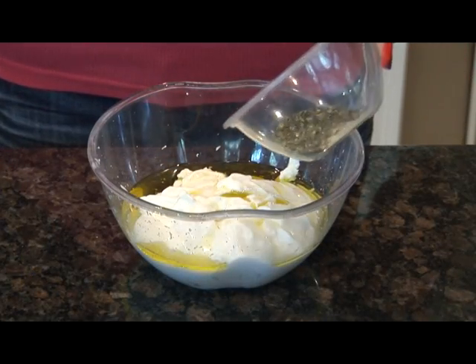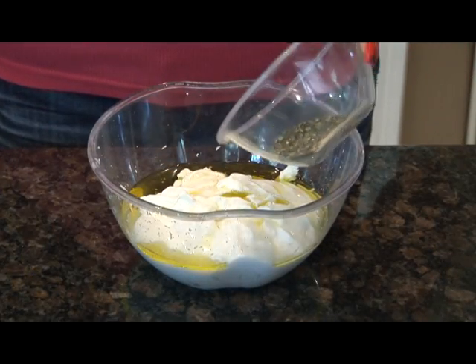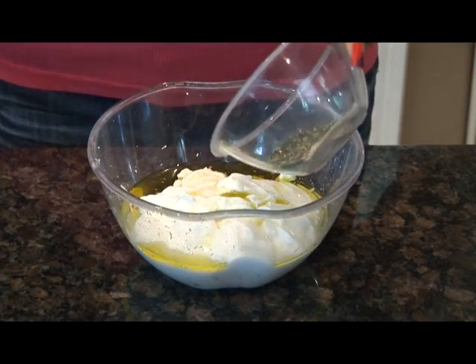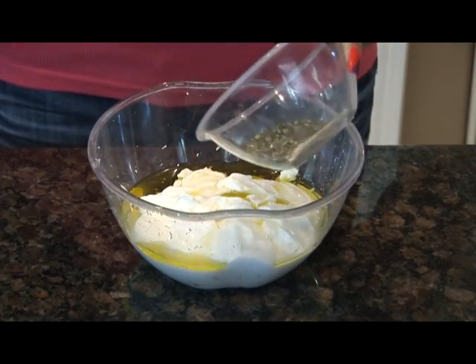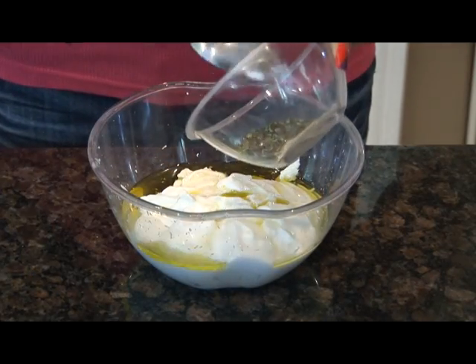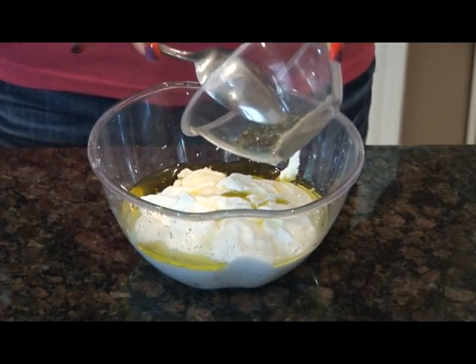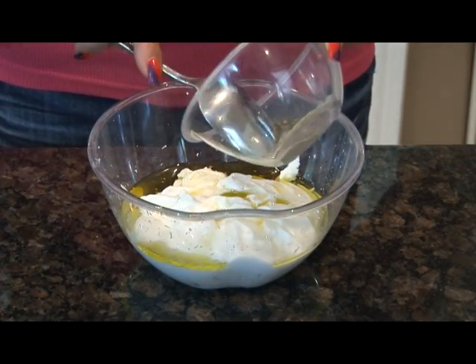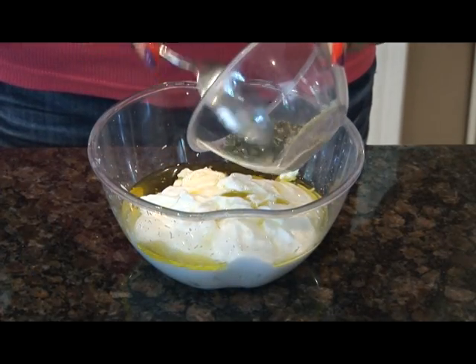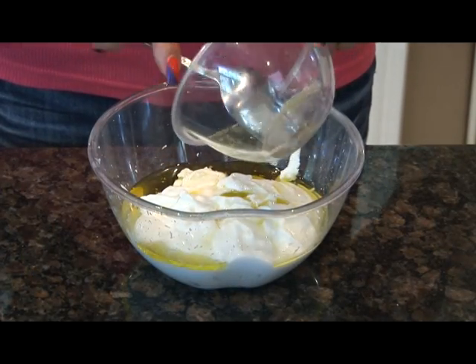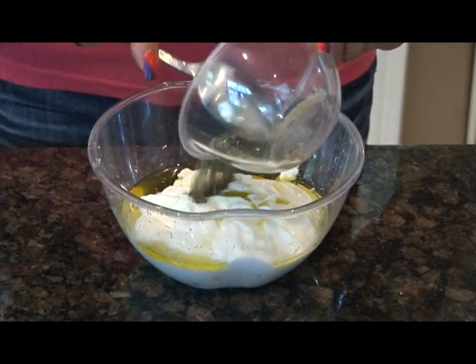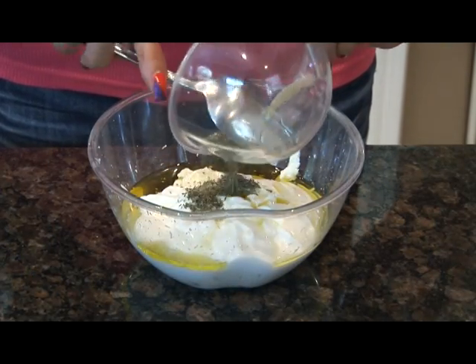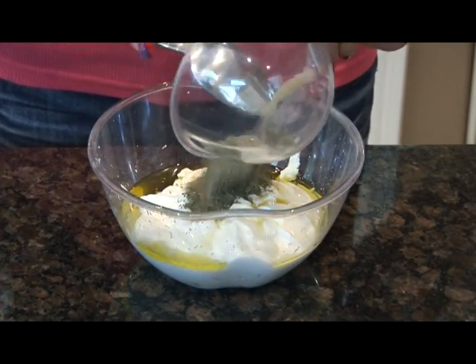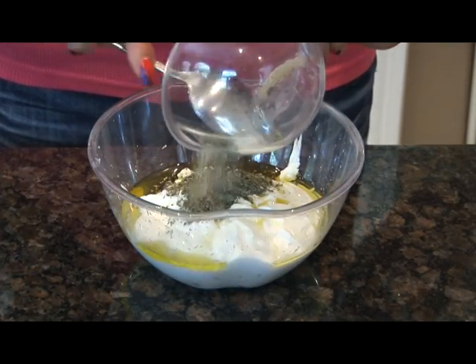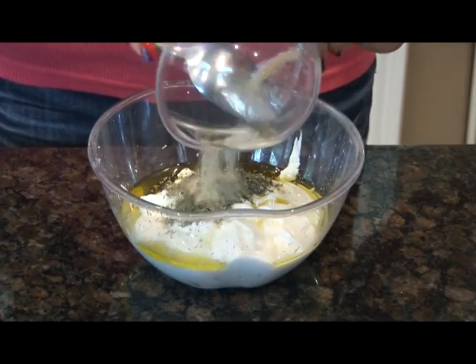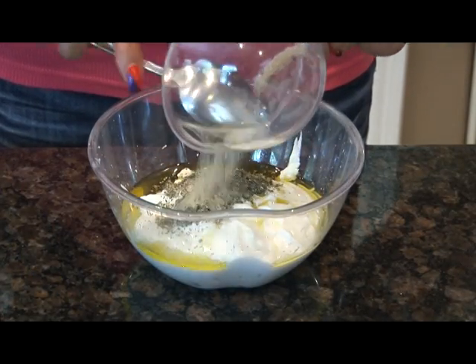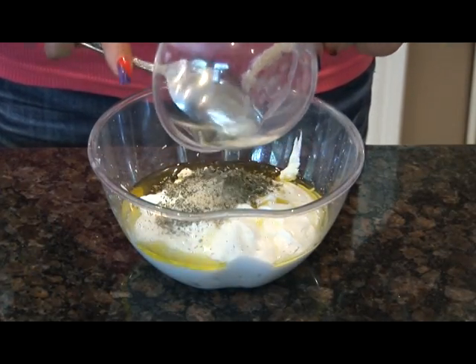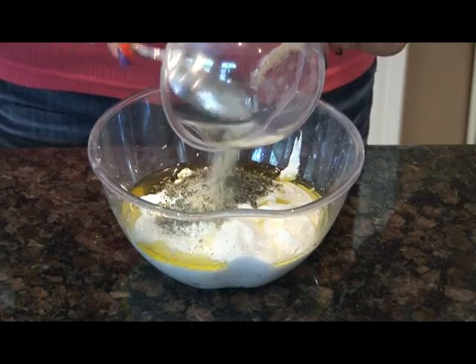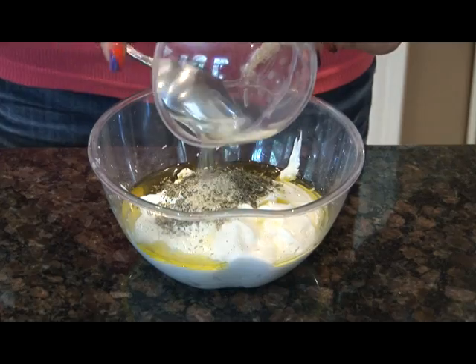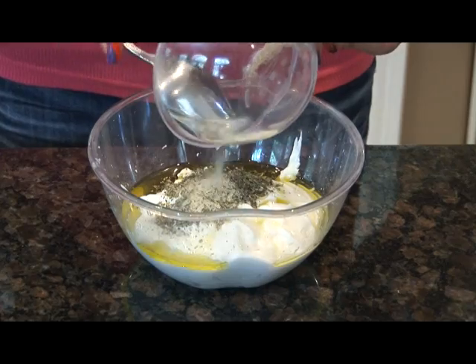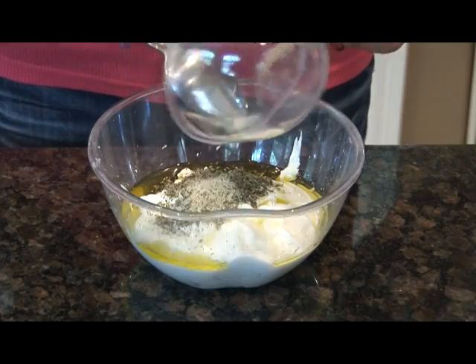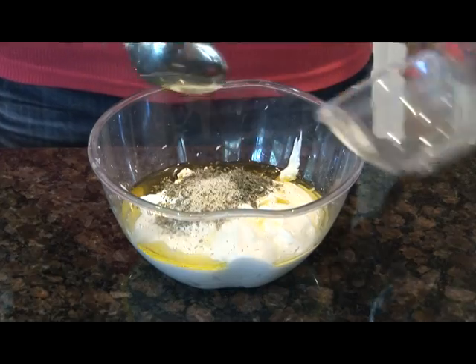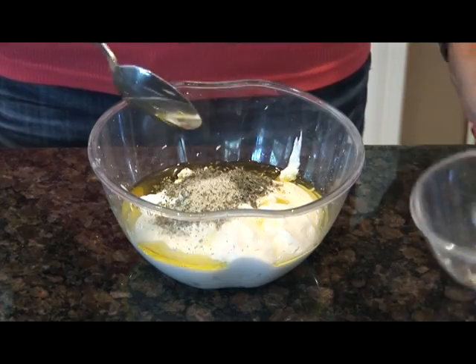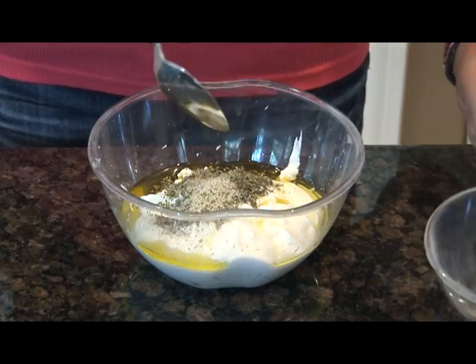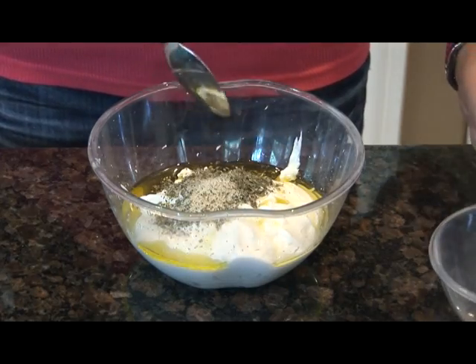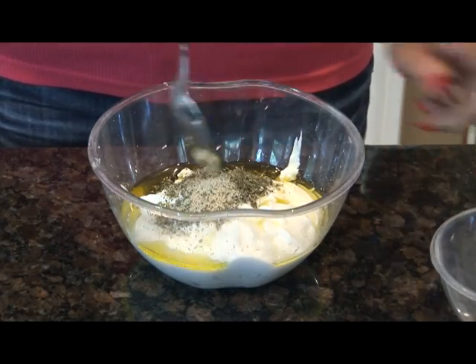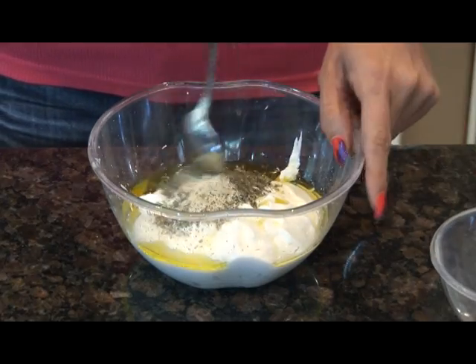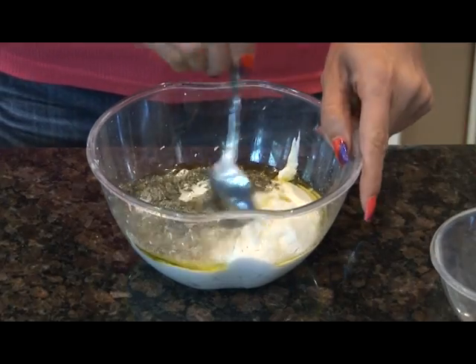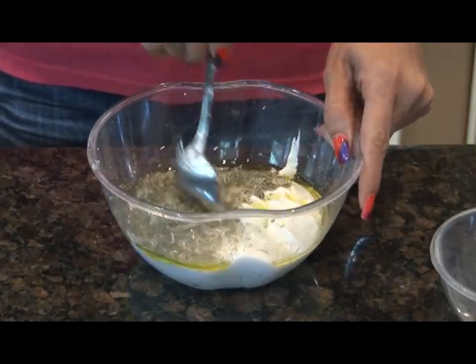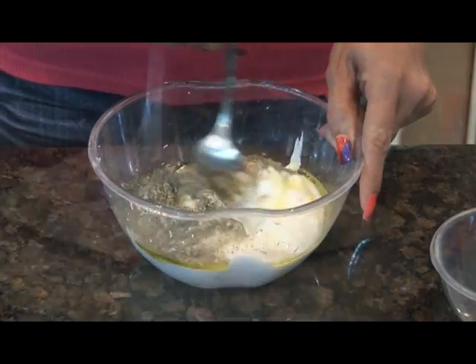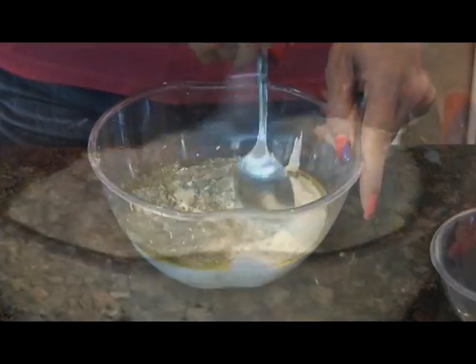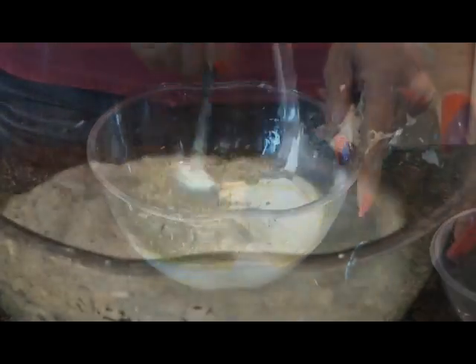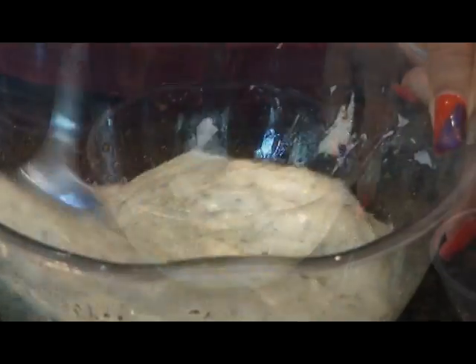In a separate bowl, mix together your mayonnaise, your sour cream, your olive oil, and your Italian seasonings.